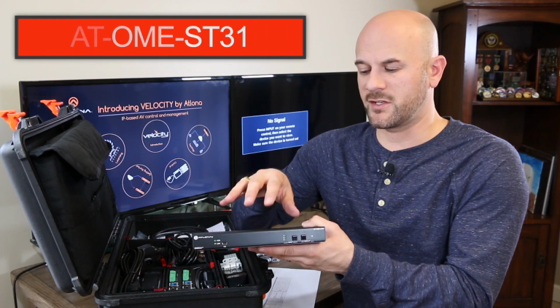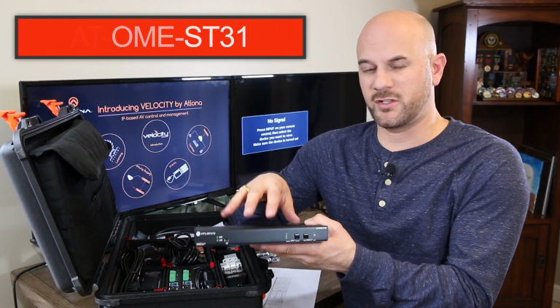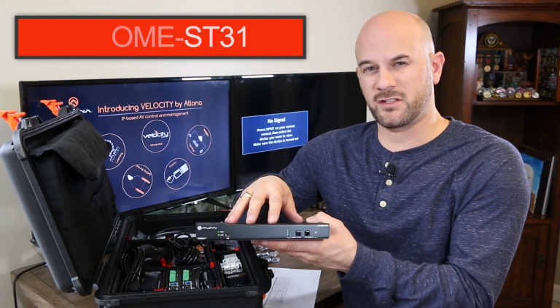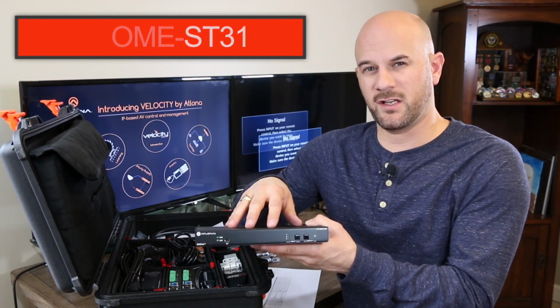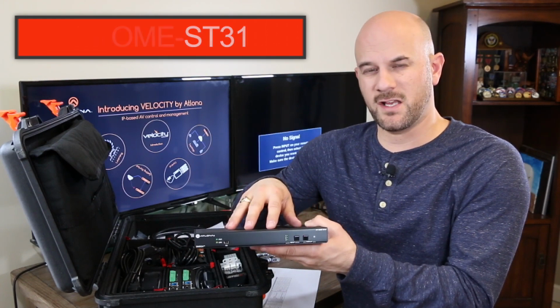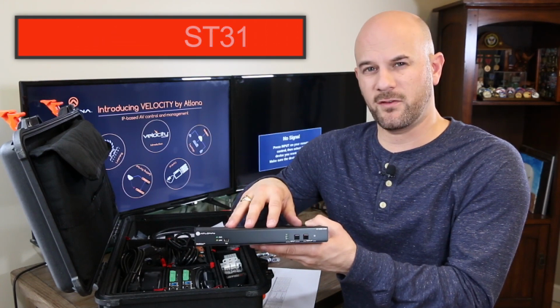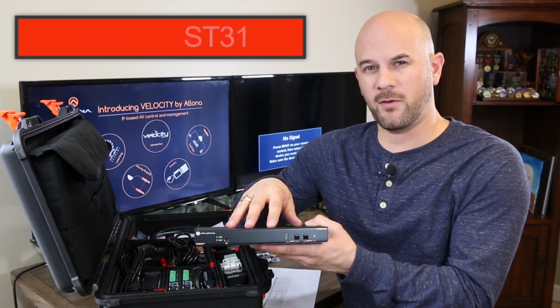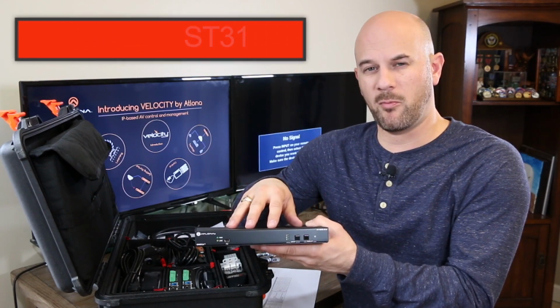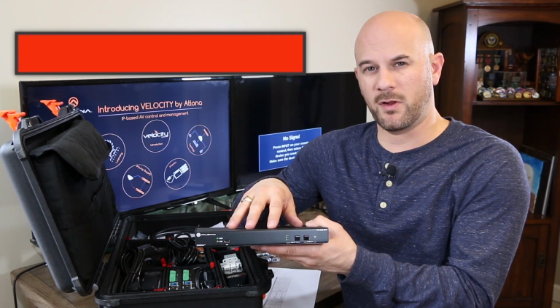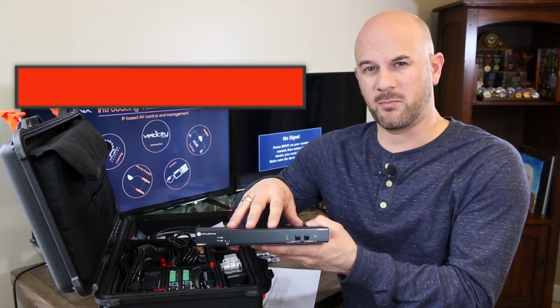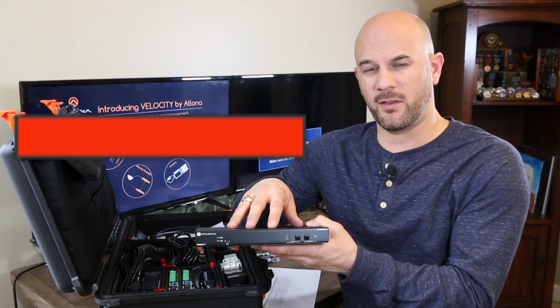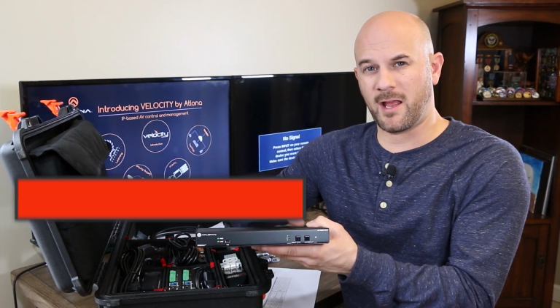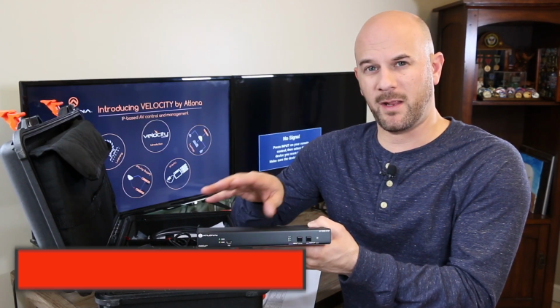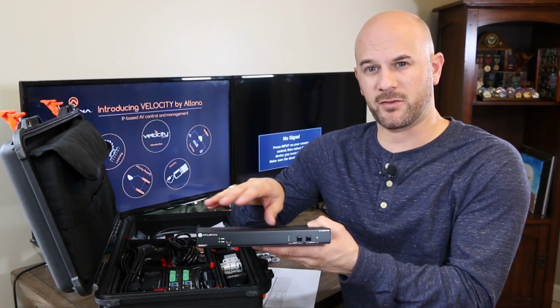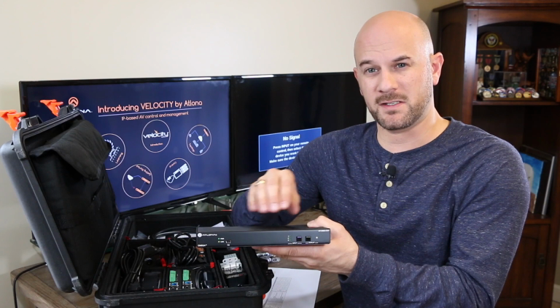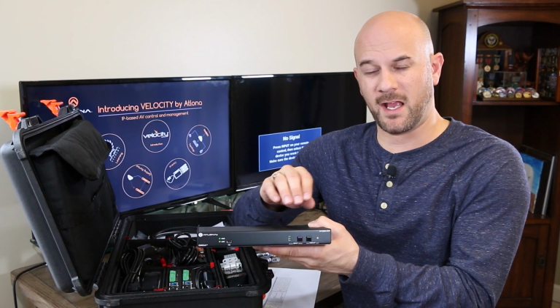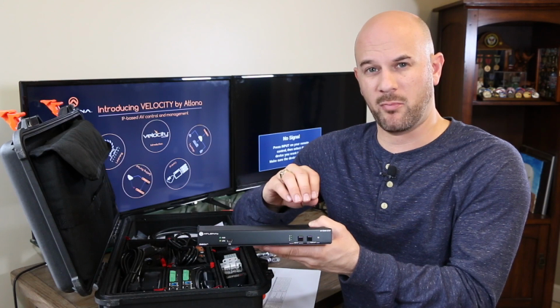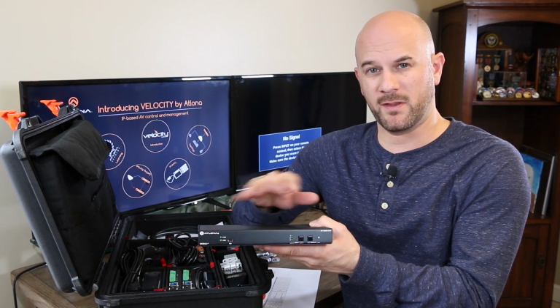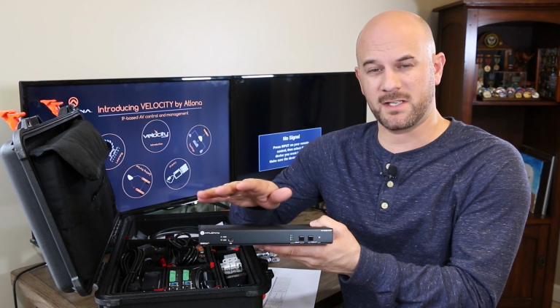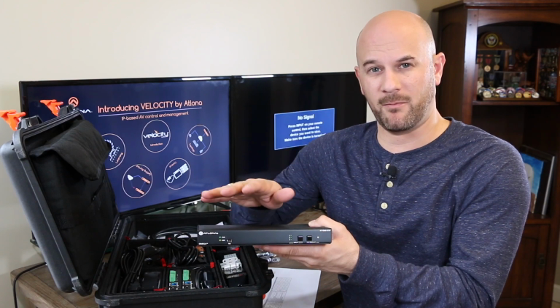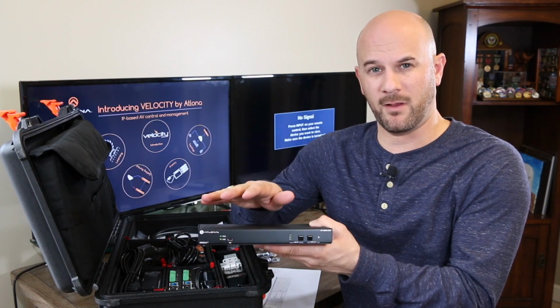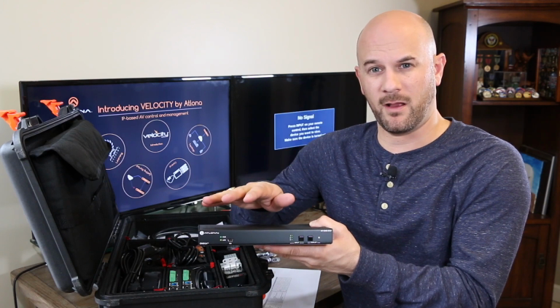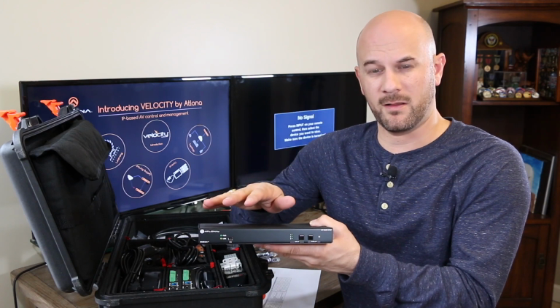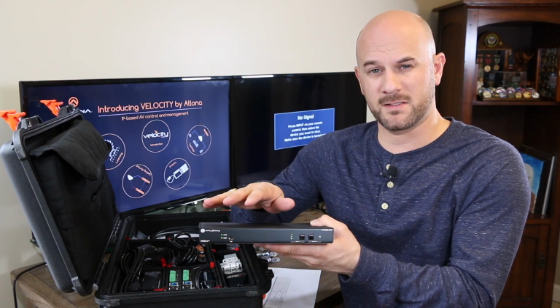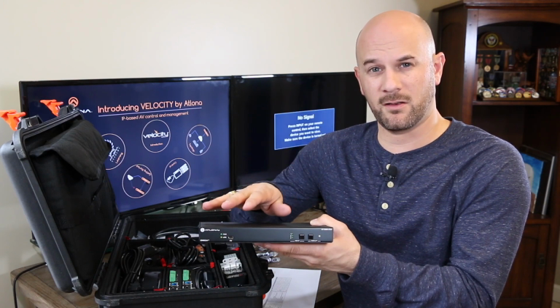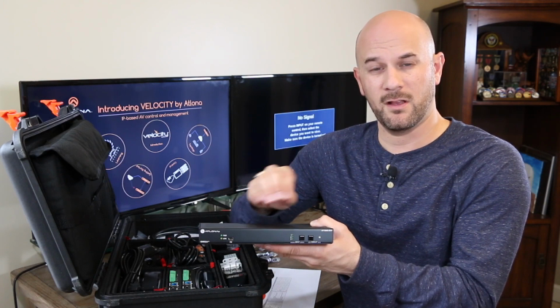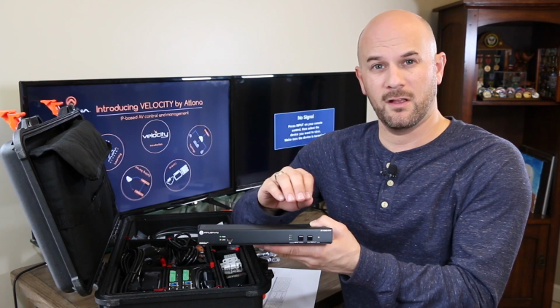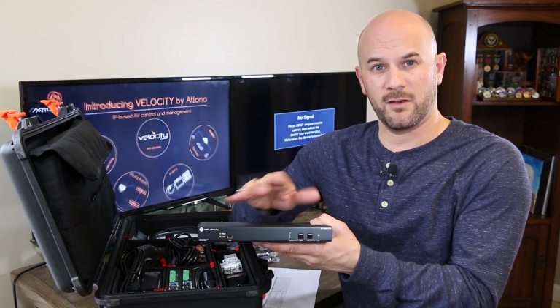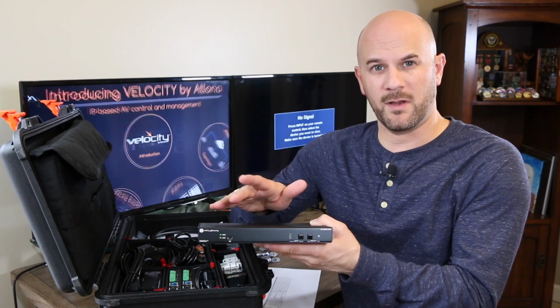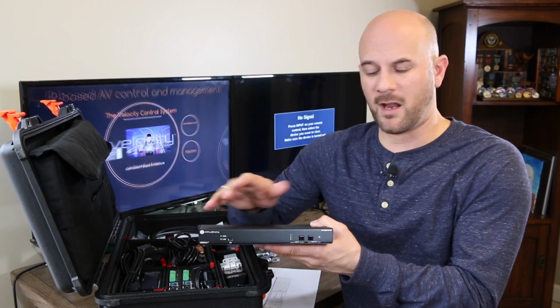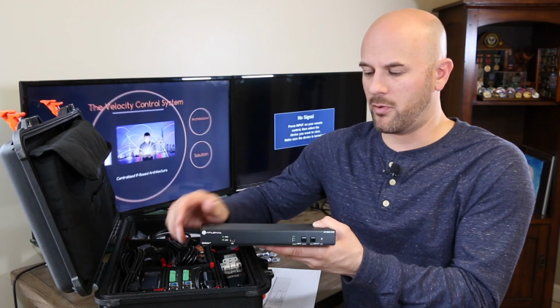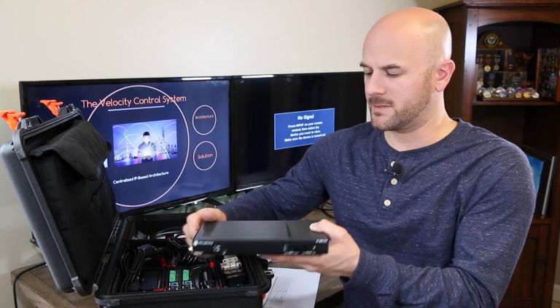The switch actually does have two outputs, but they're not matrix — they output the same signal. They're mirrored outputs.